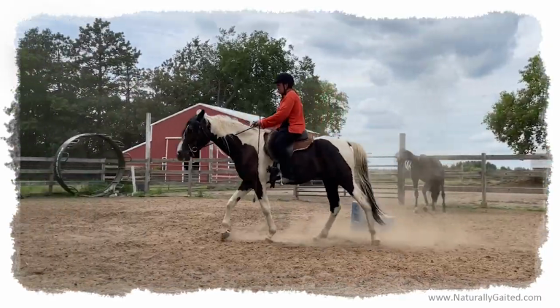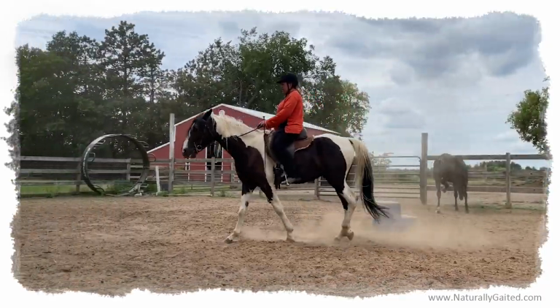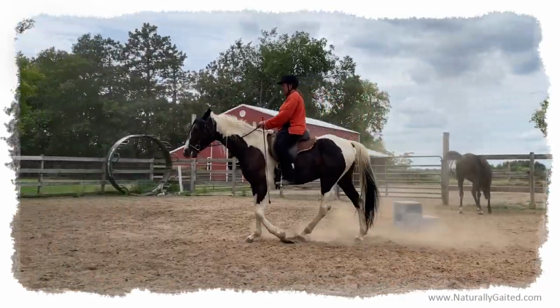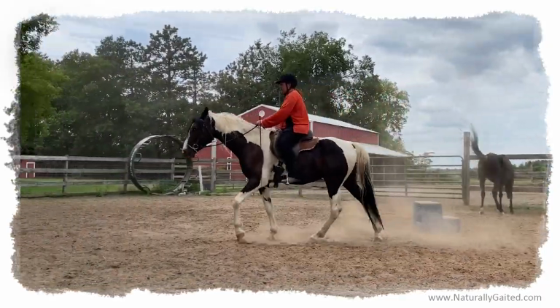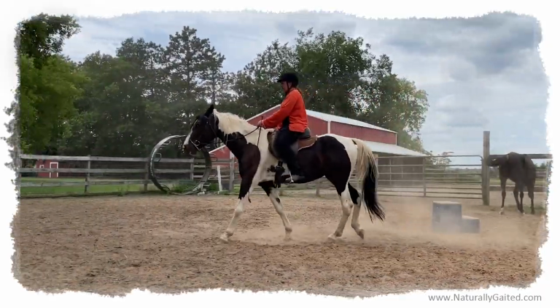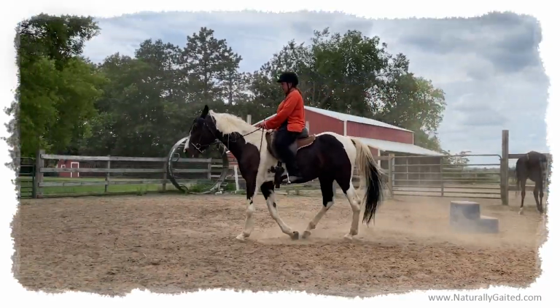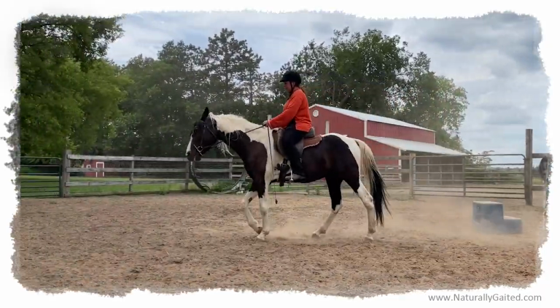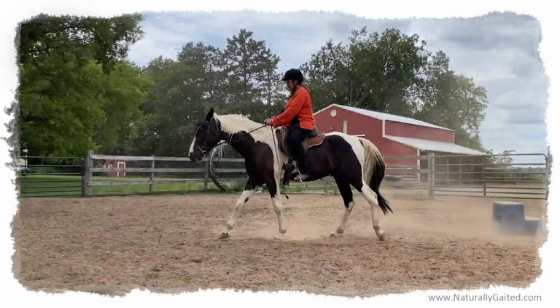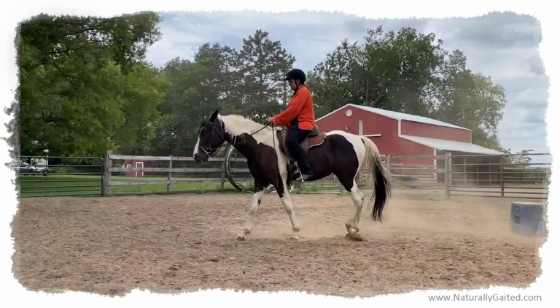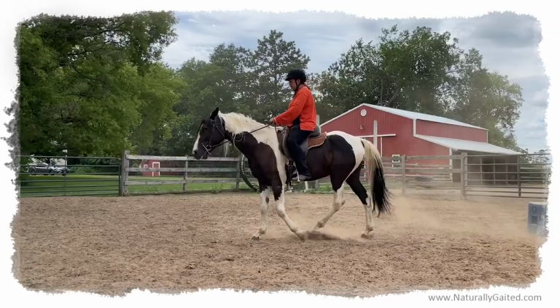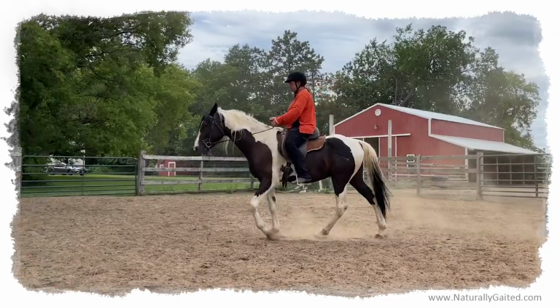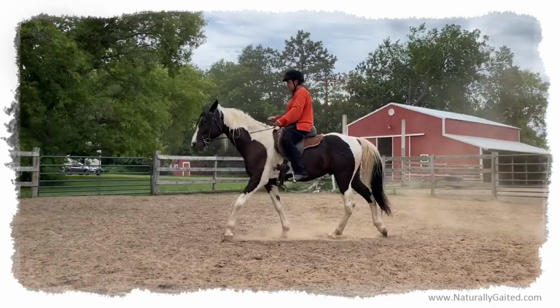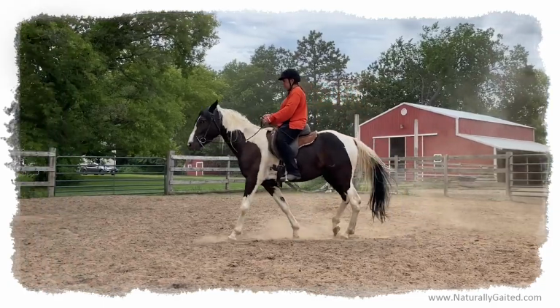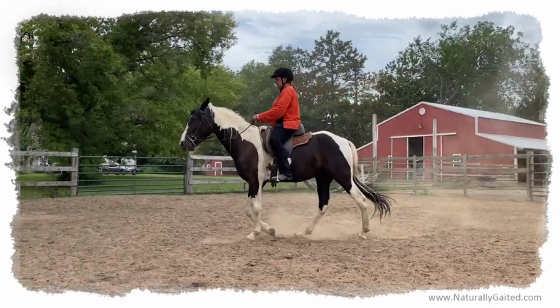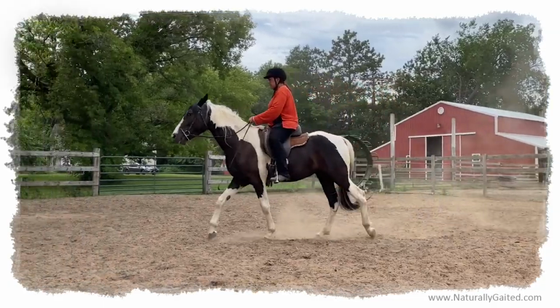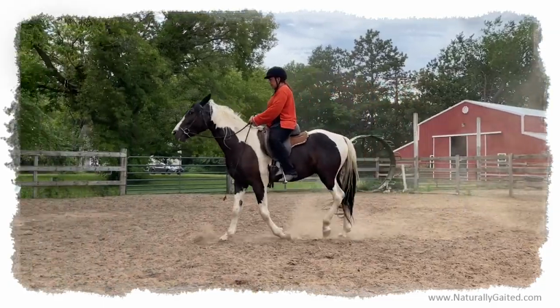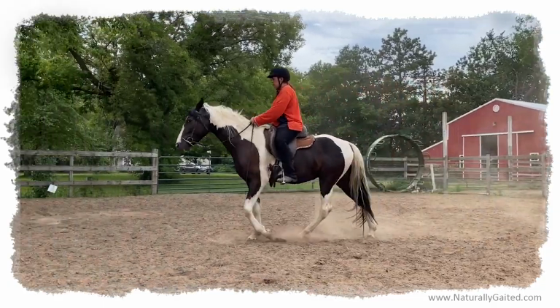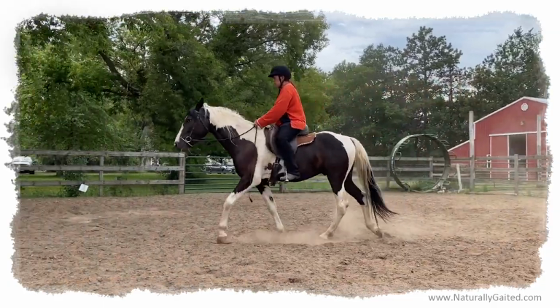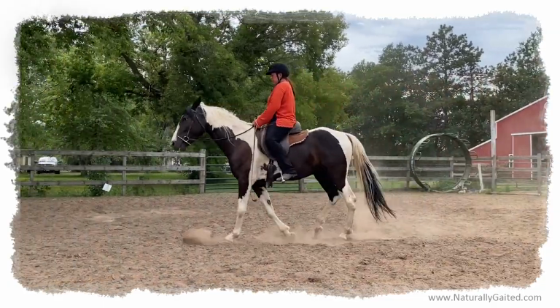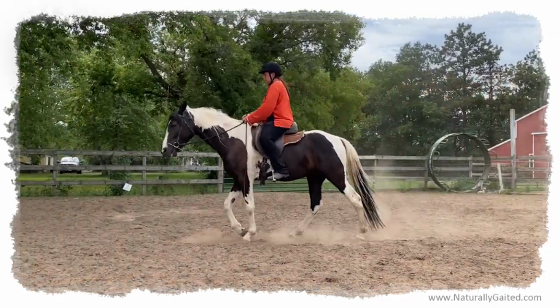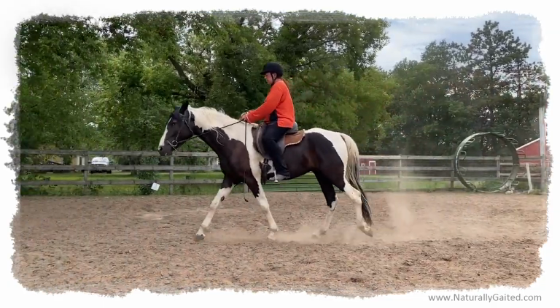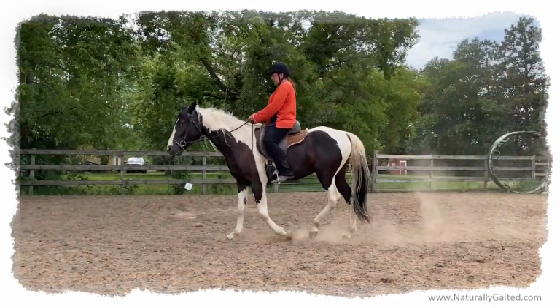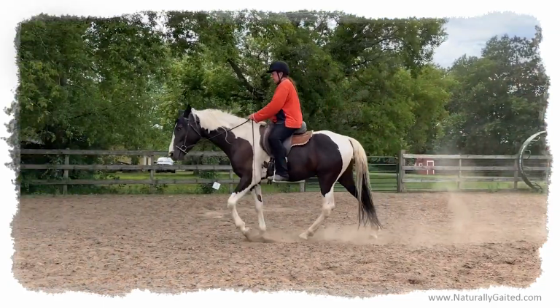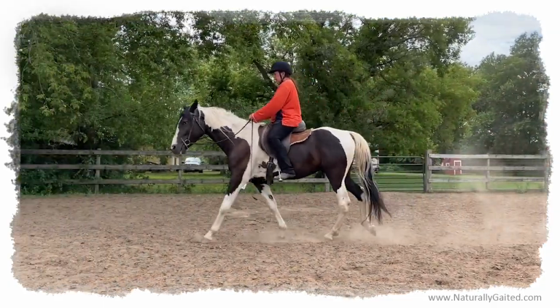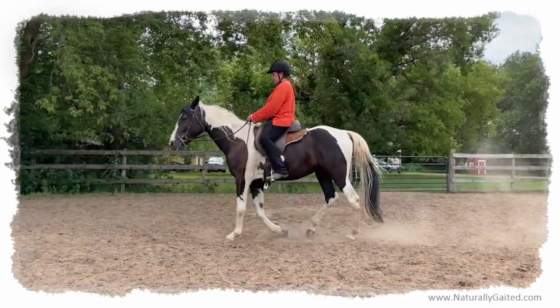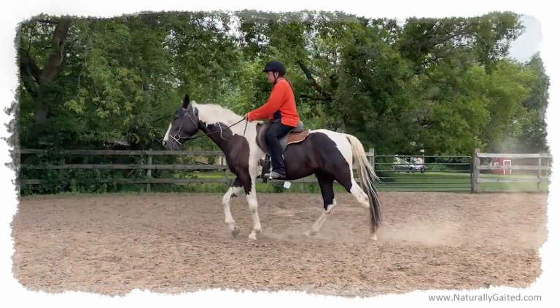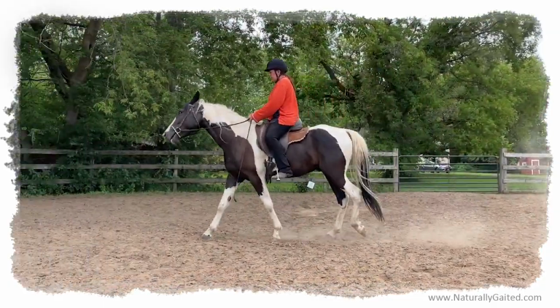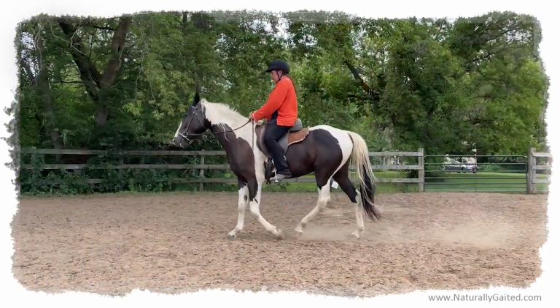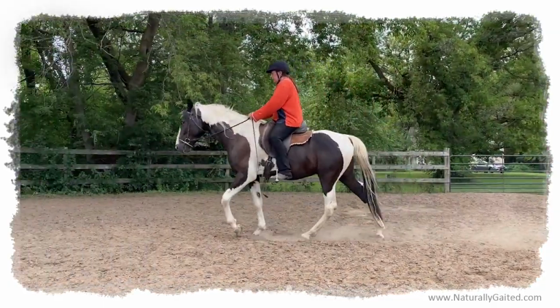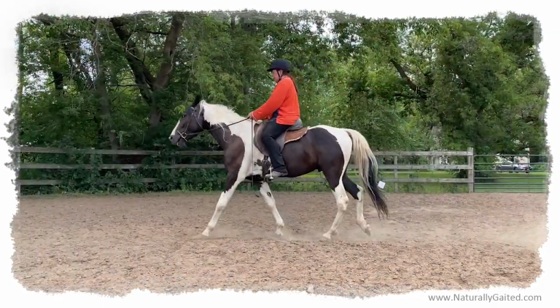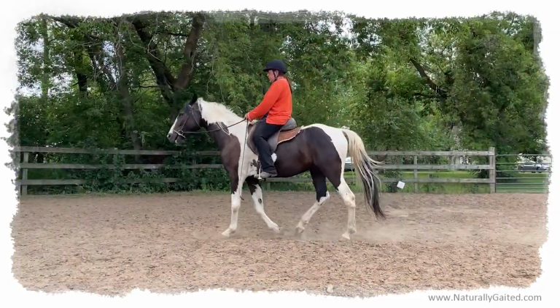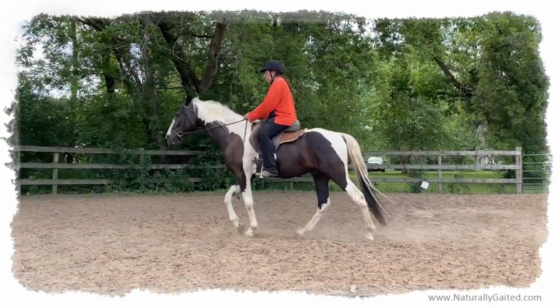This horse has a big engine and he's built uphill, so I'm very excited to see how he develops.